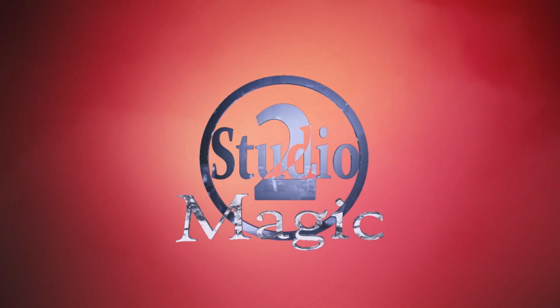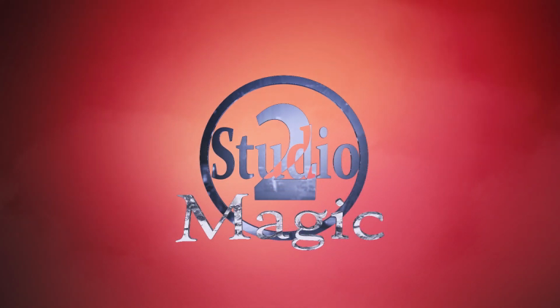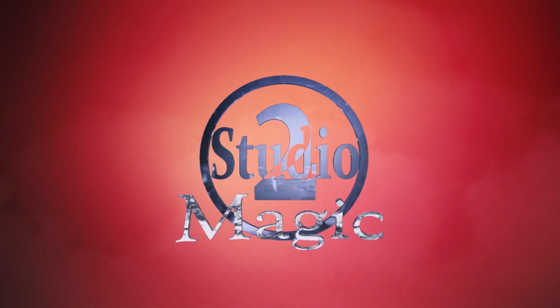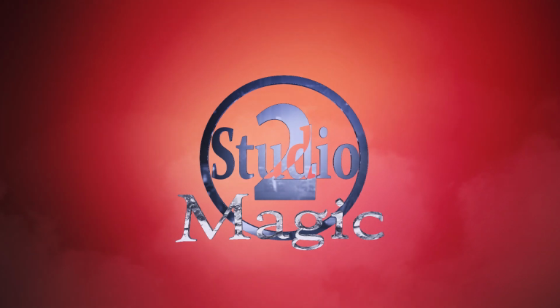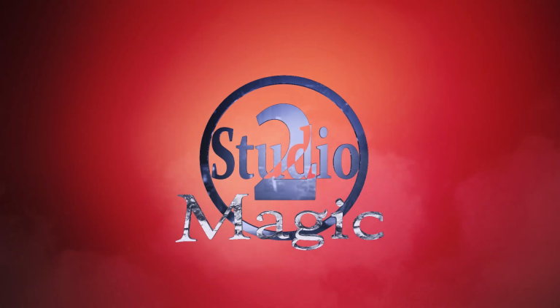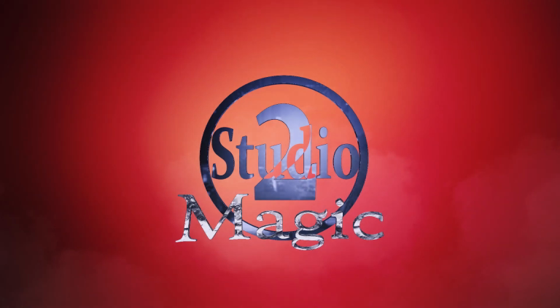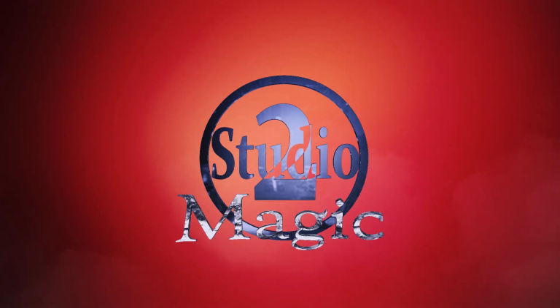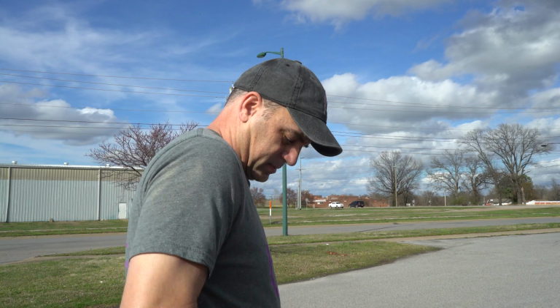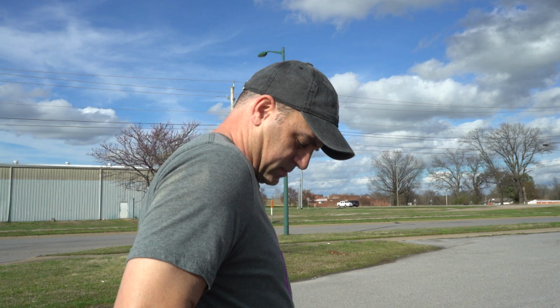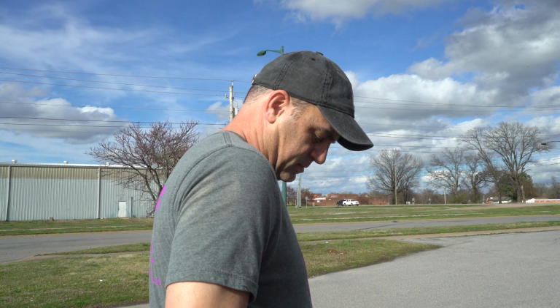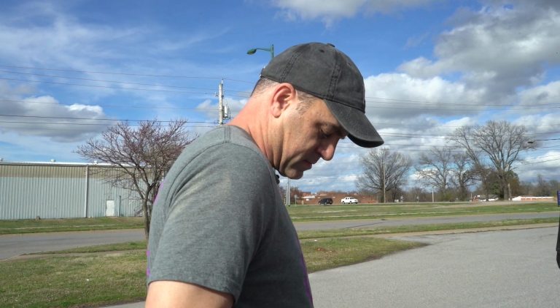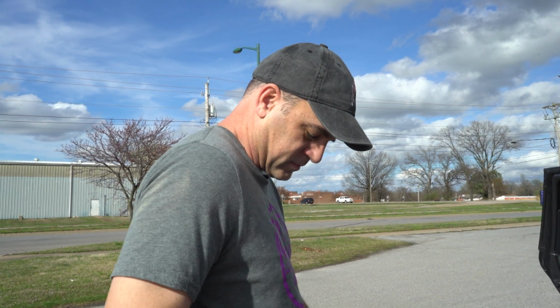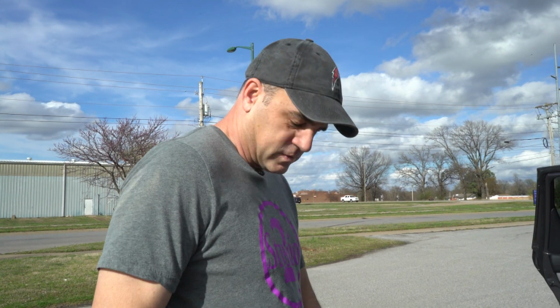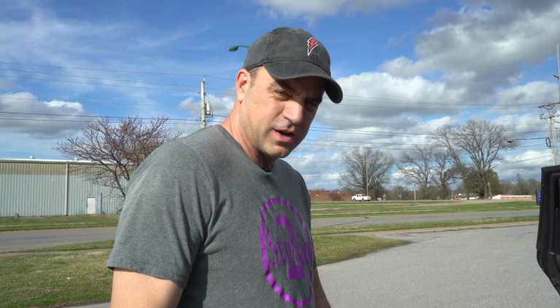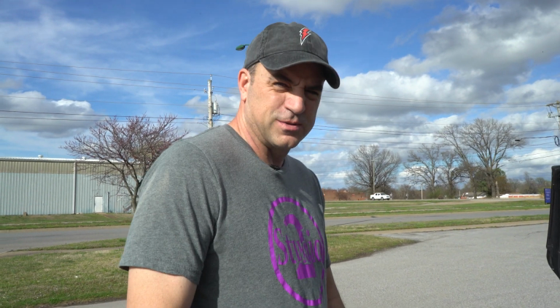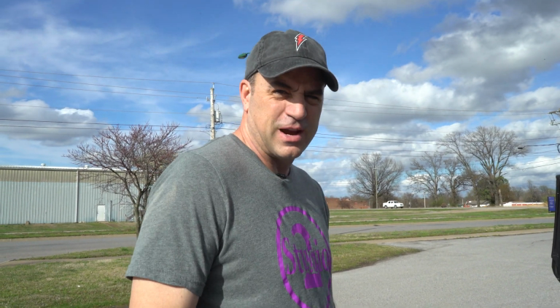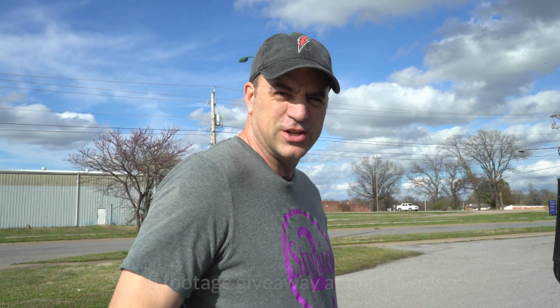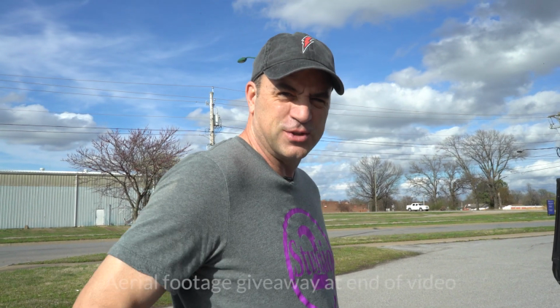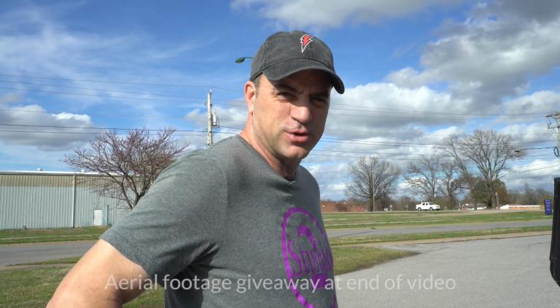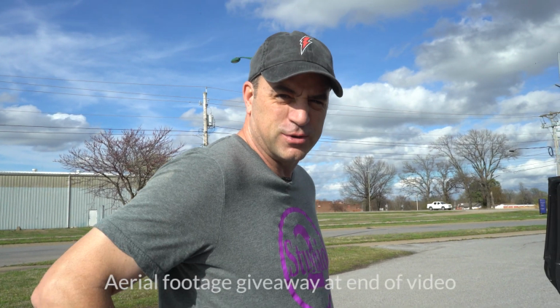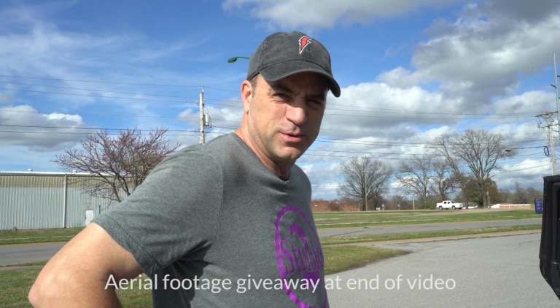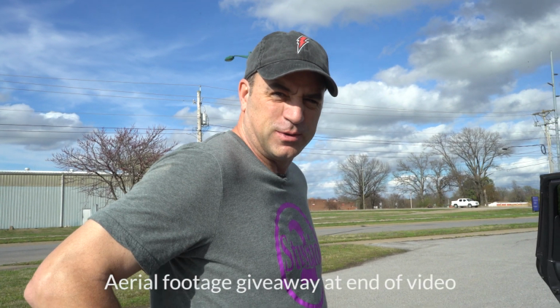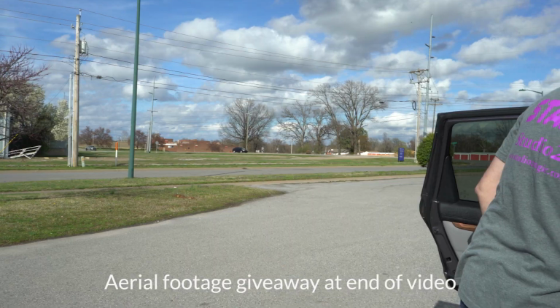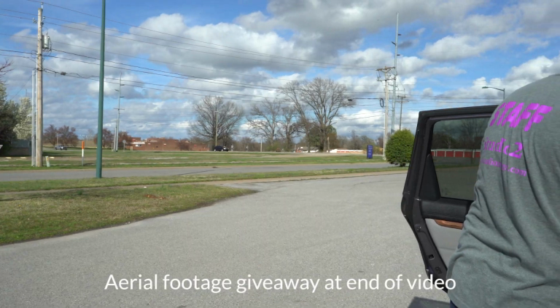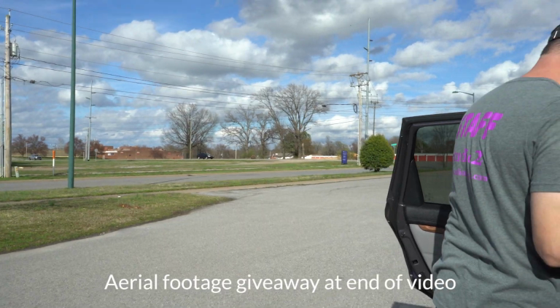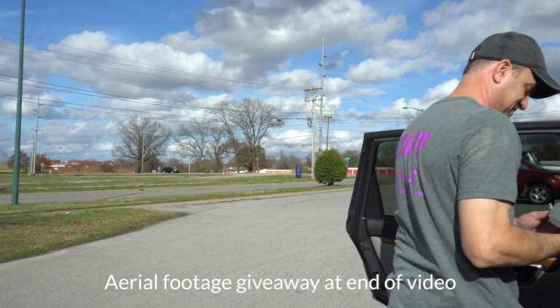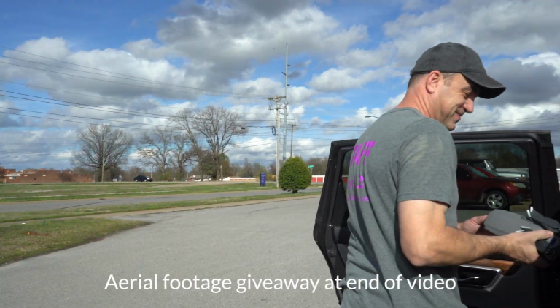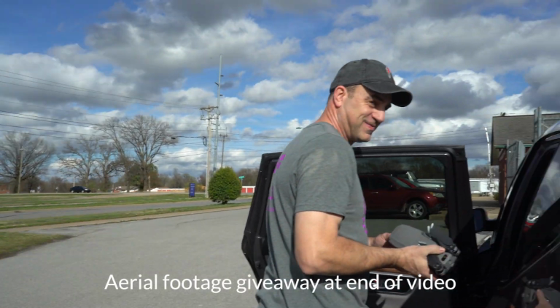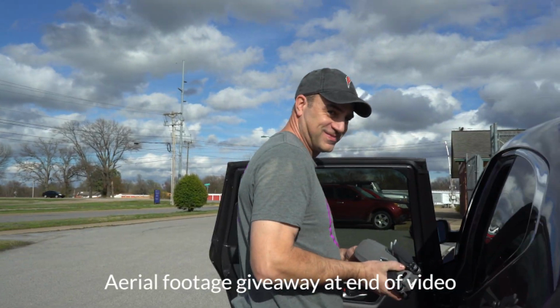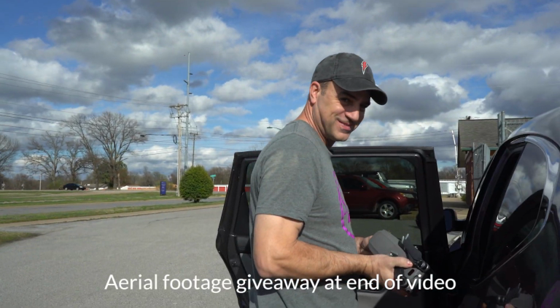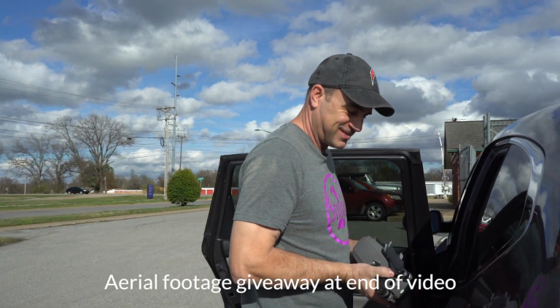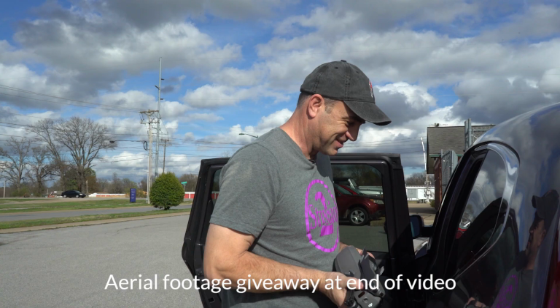So what are we doing today? We're gonna crash another drone. Key word: another.